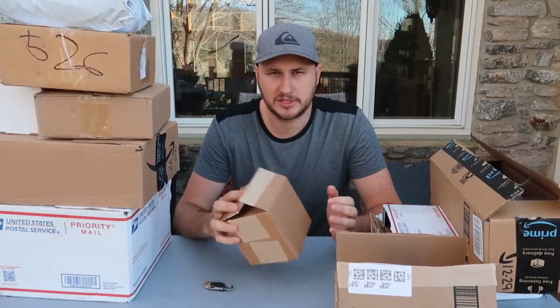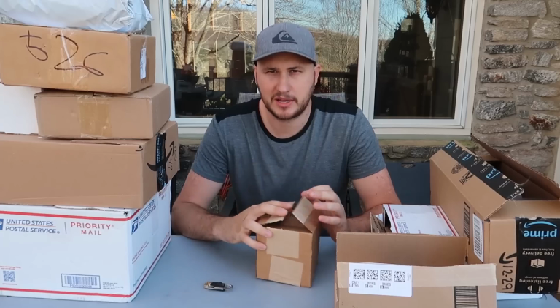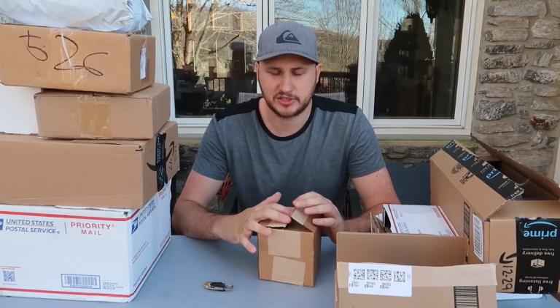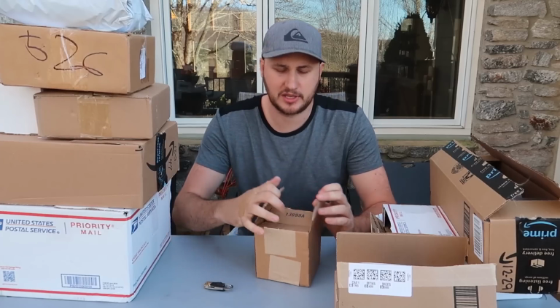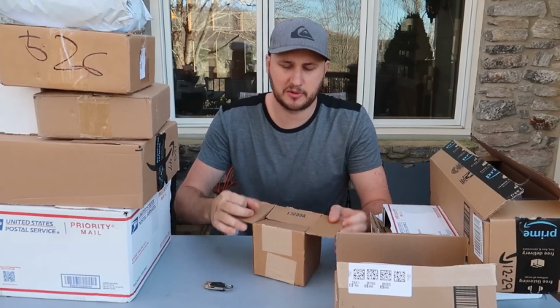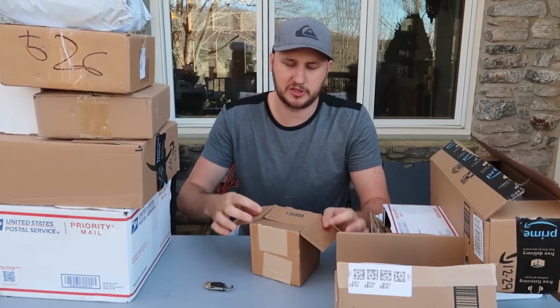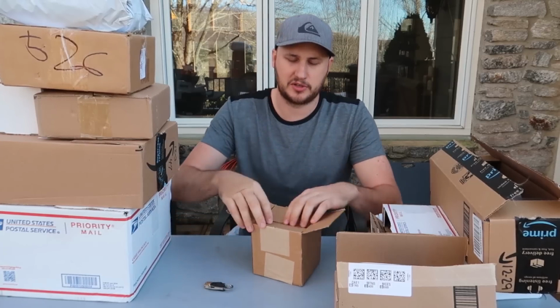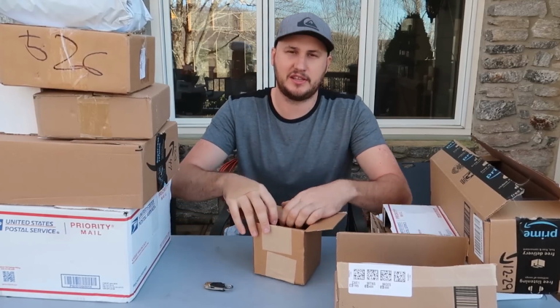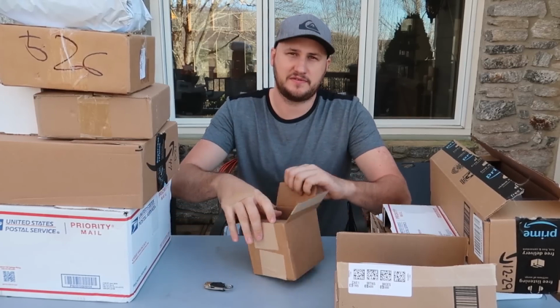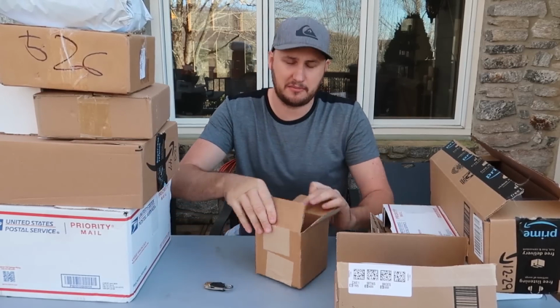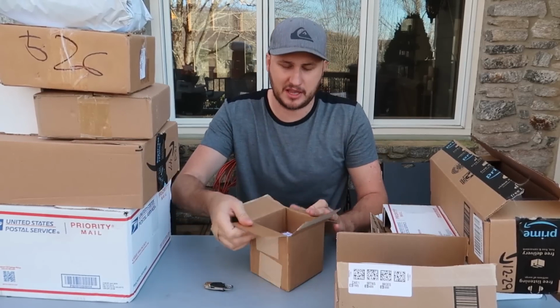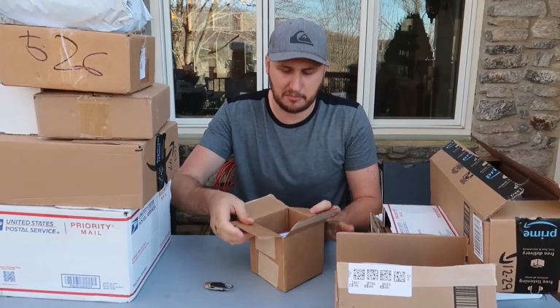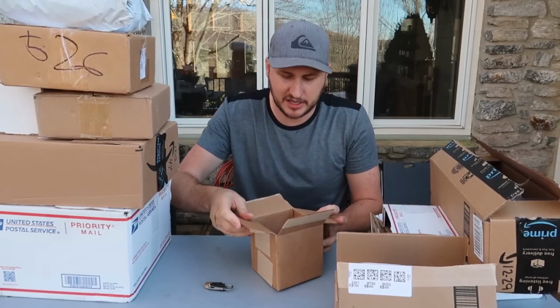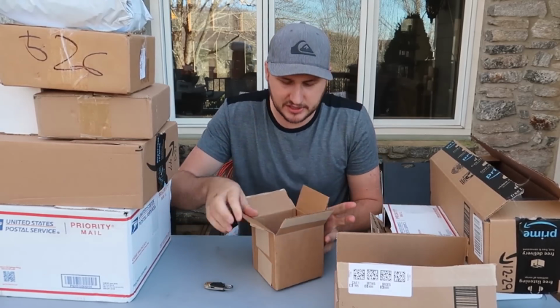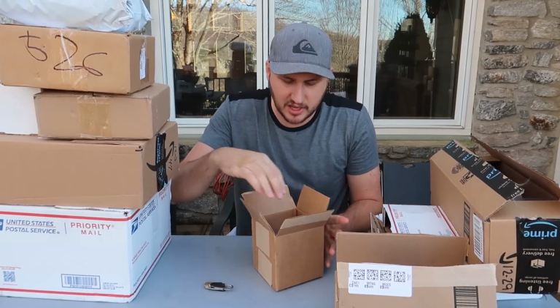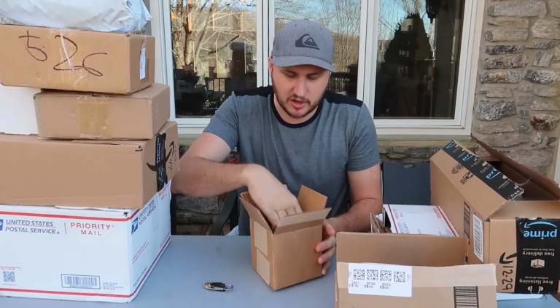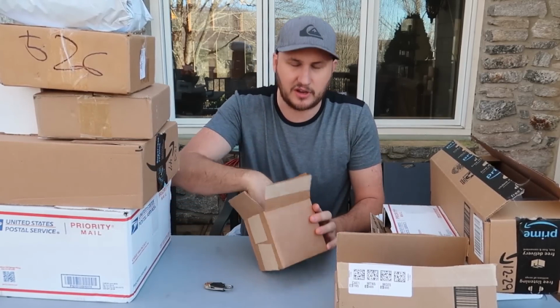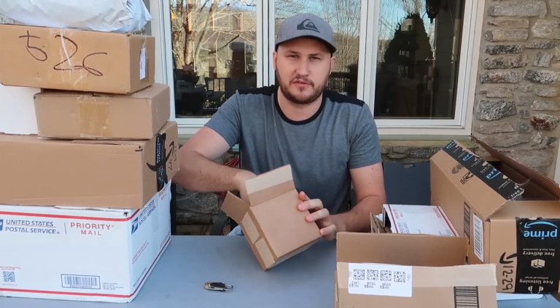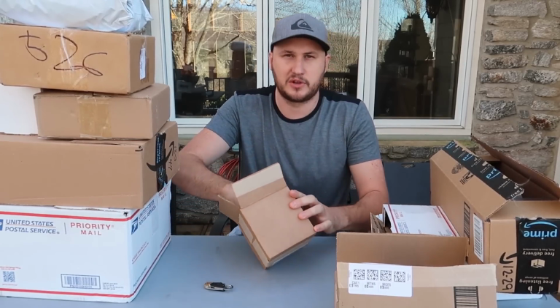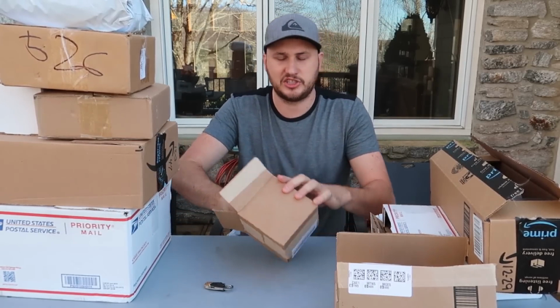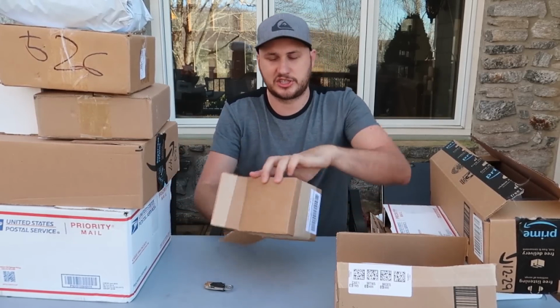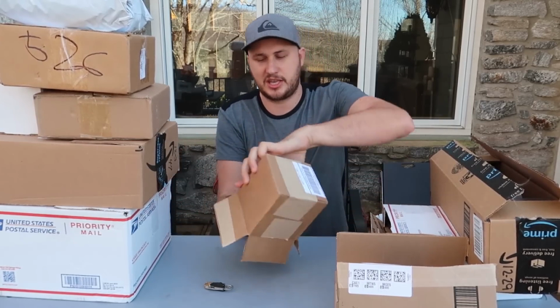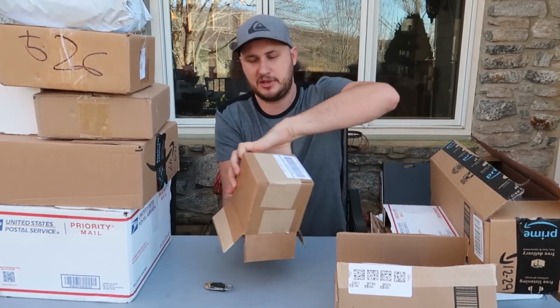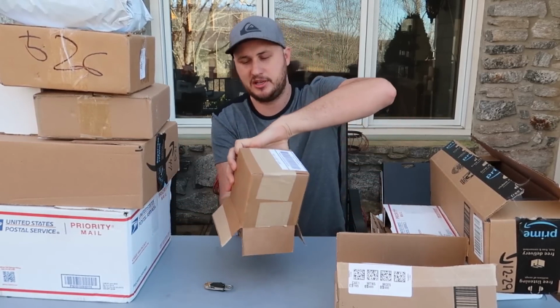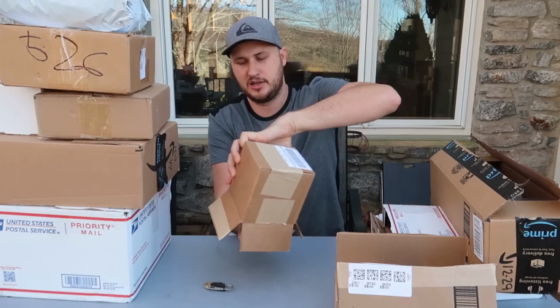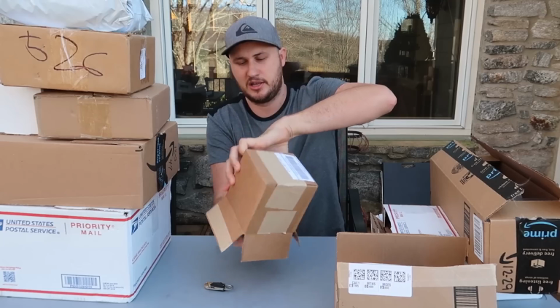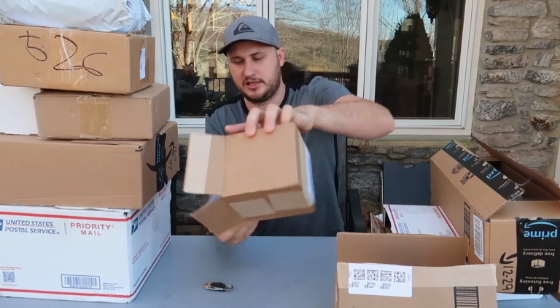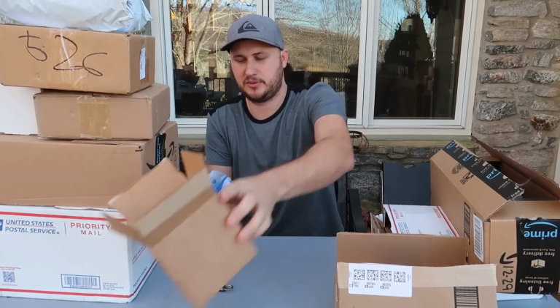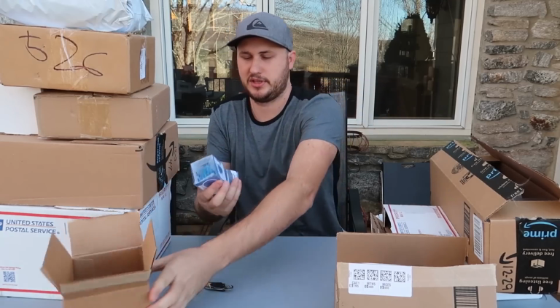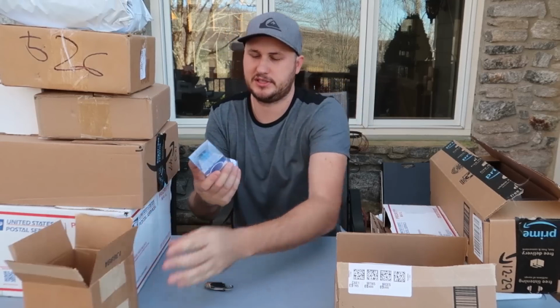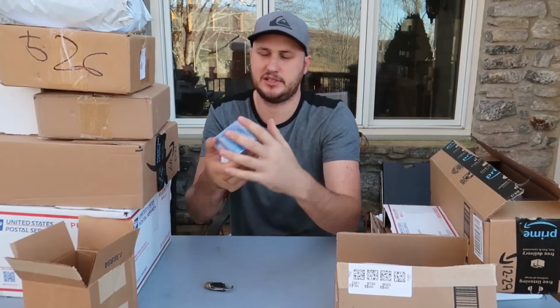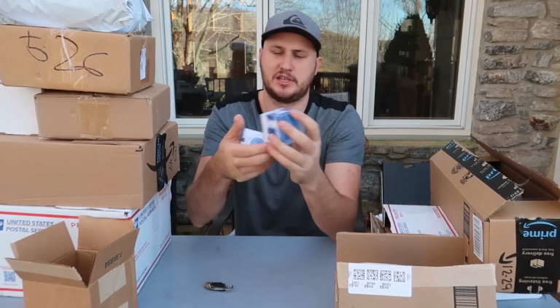What's up guys, today I'm going to do another fun mail unboxing. Quite a few gadgets came in, let's see what we got.